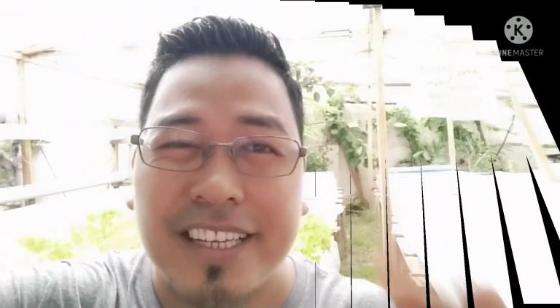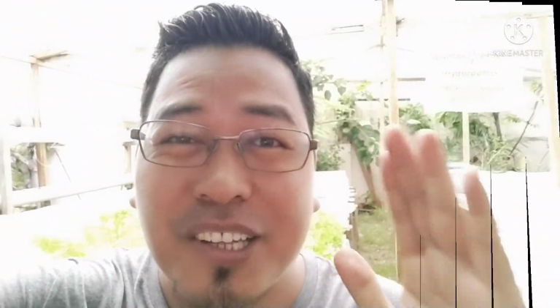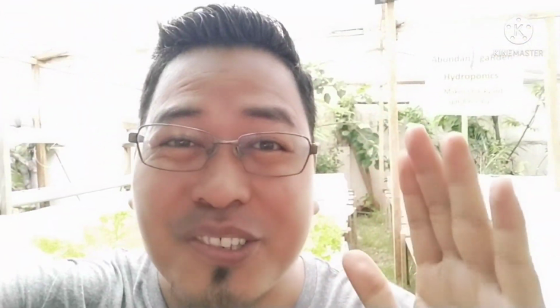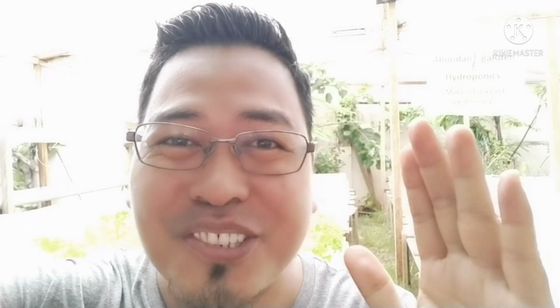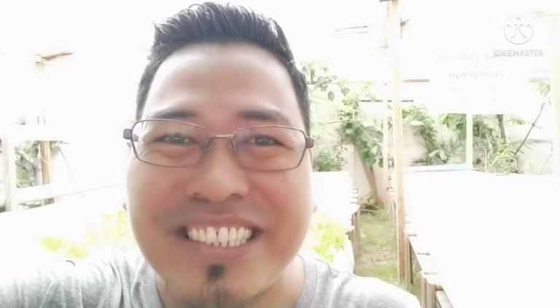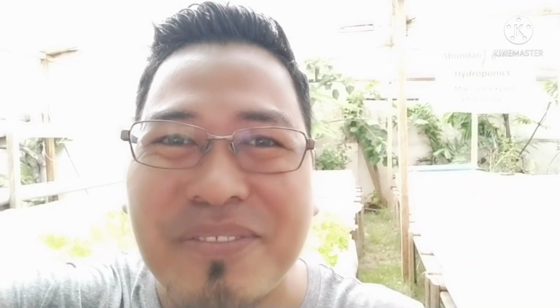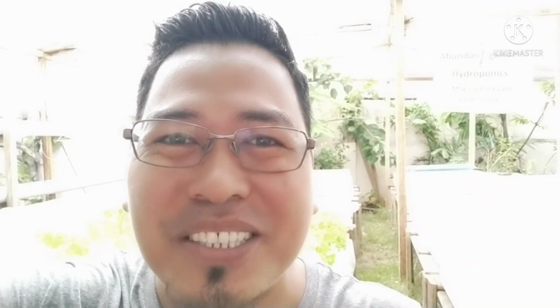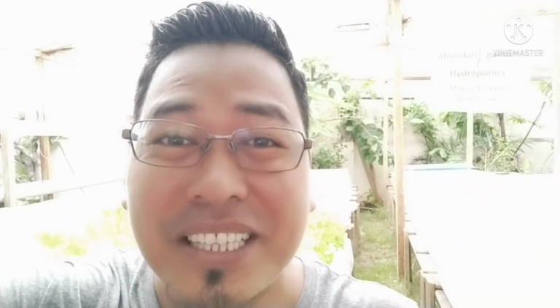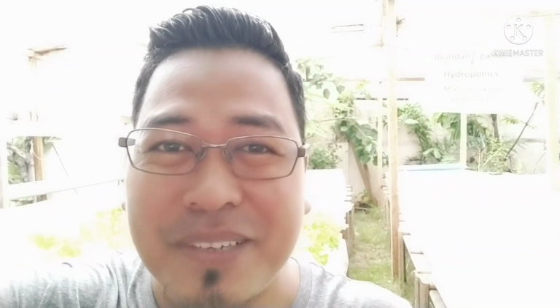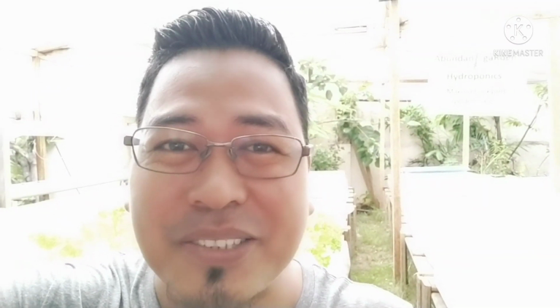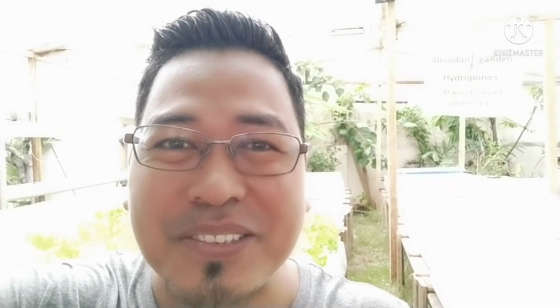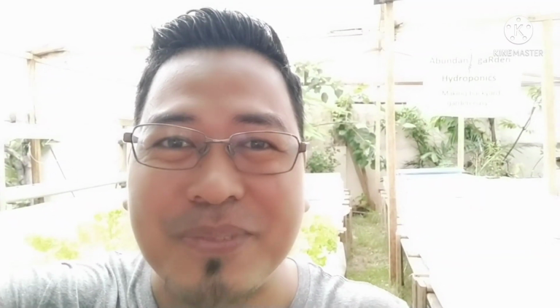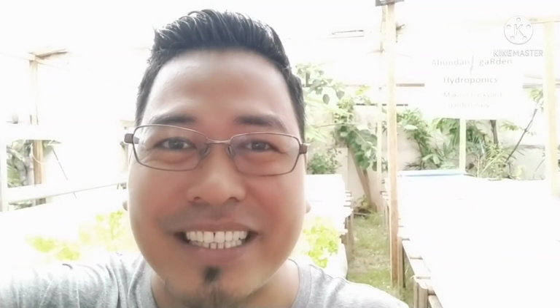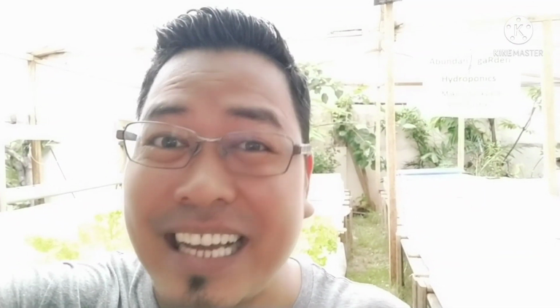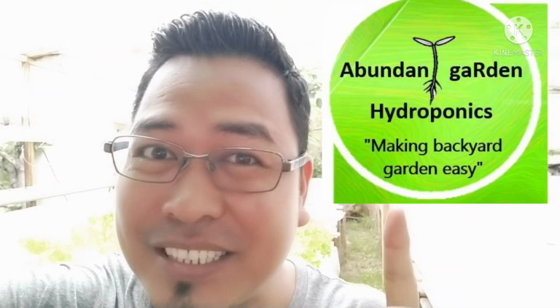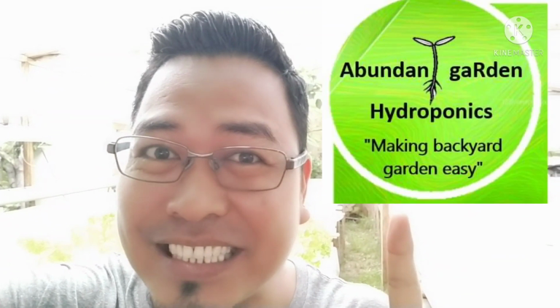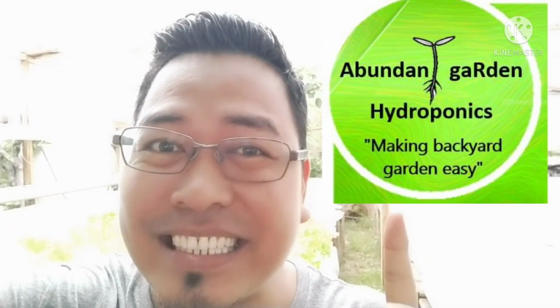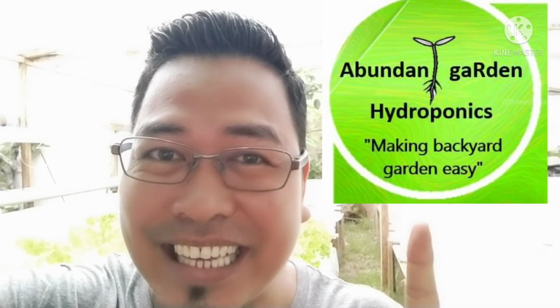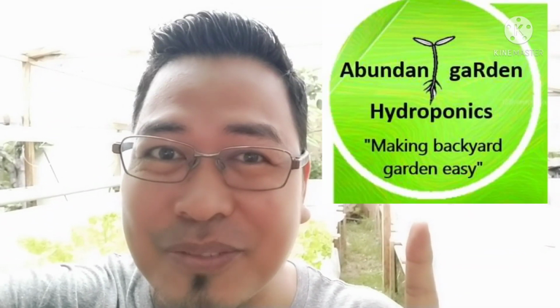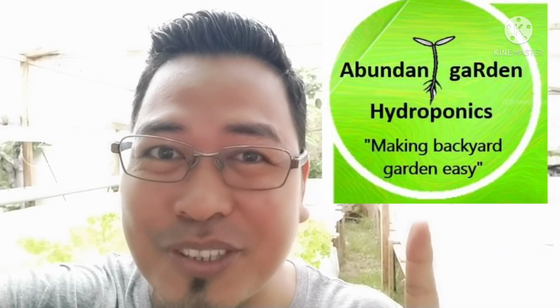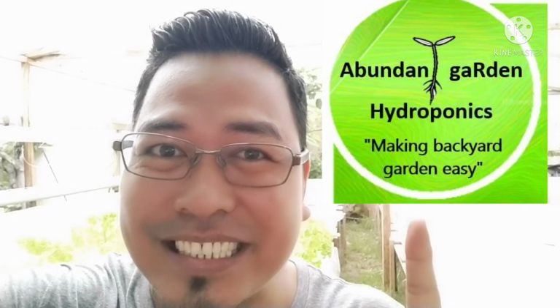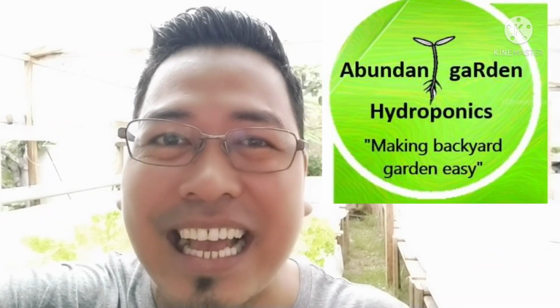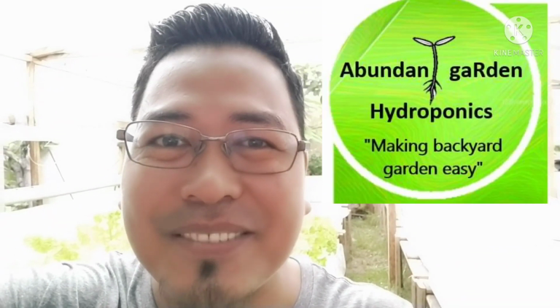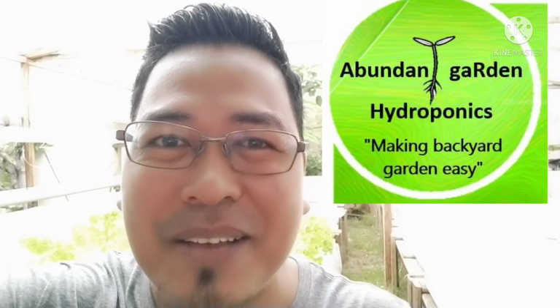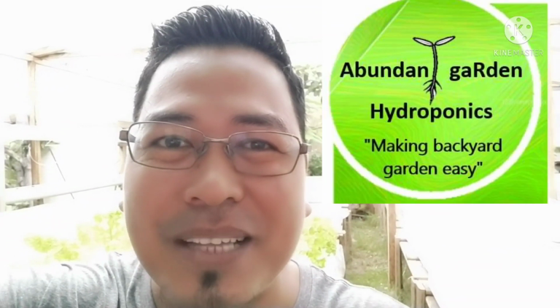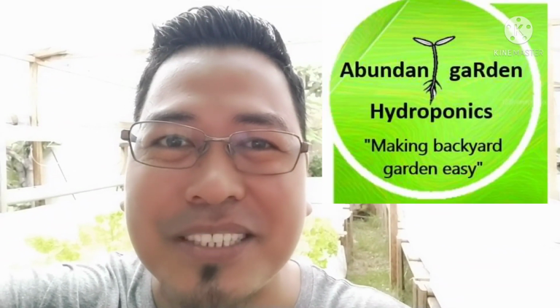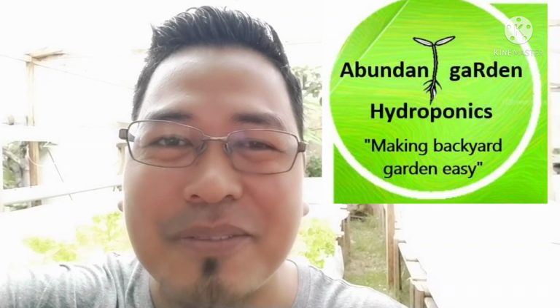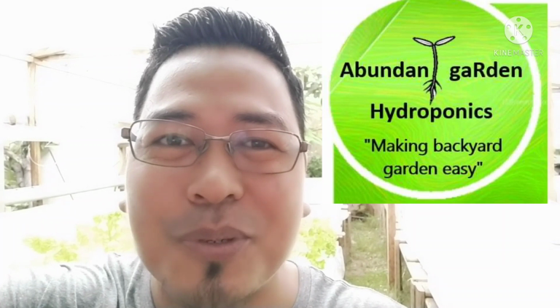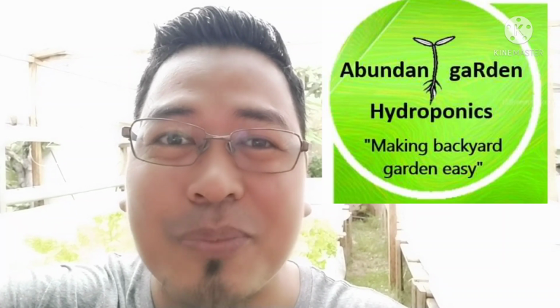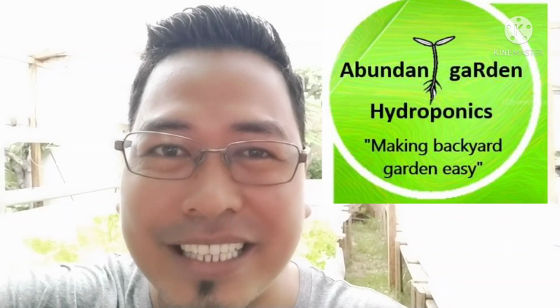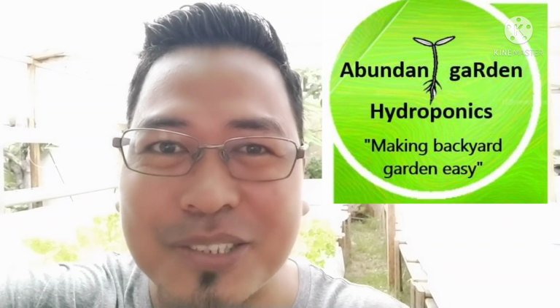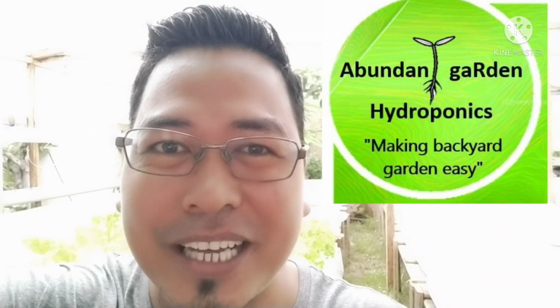Hello, good day everyone. Welcome back to my YouTube channel, Abandoned Garden Hydroponics. Maraming maraming salamat po sa mga nagsubscribe.